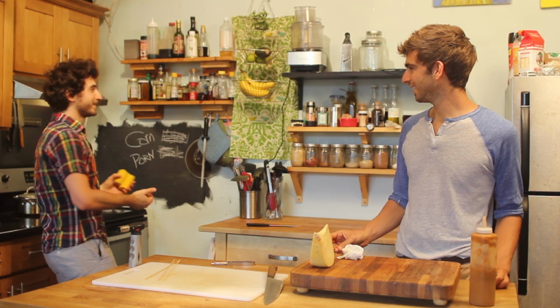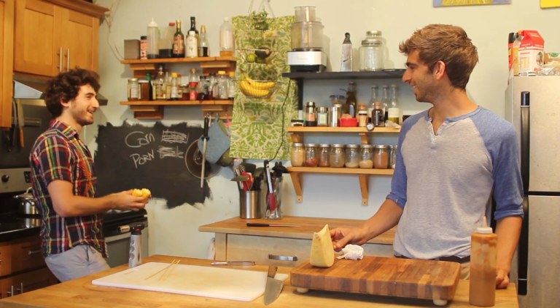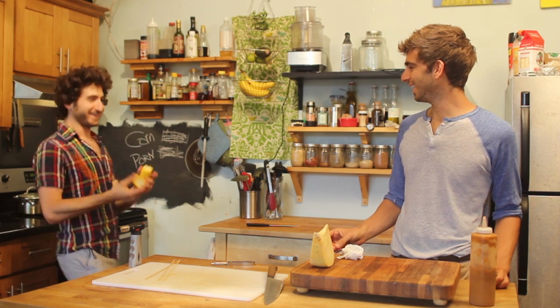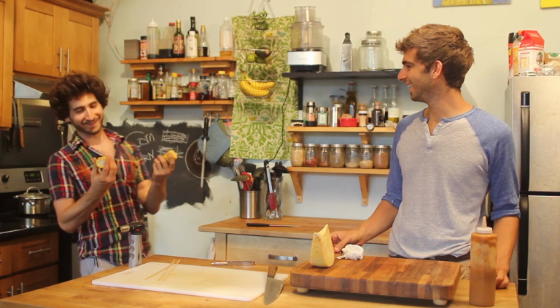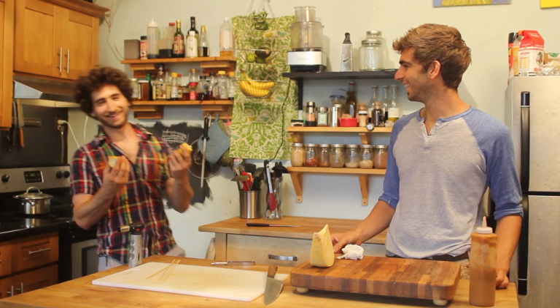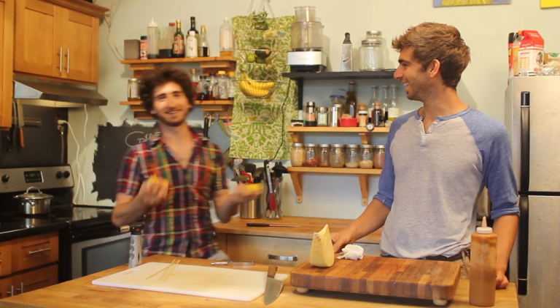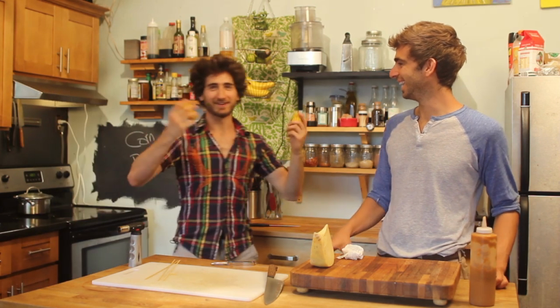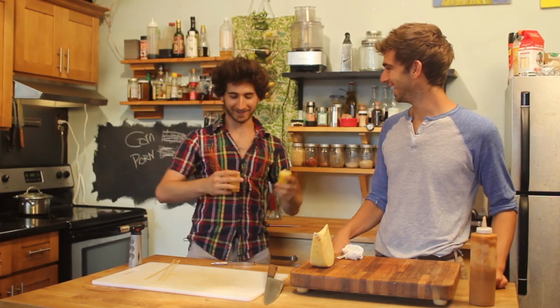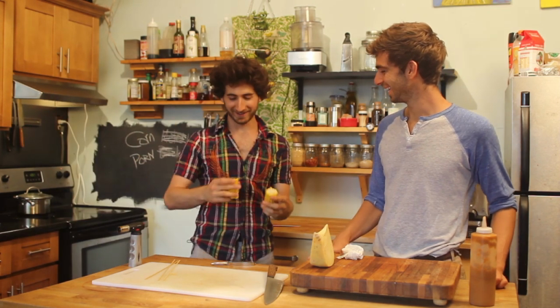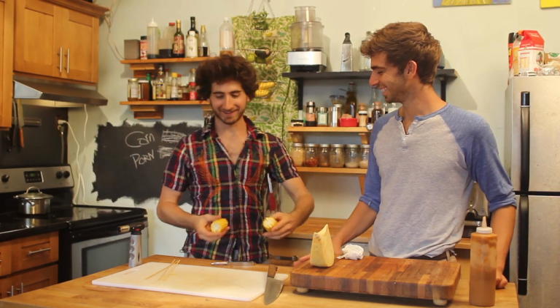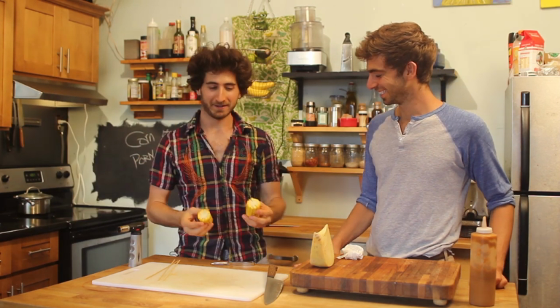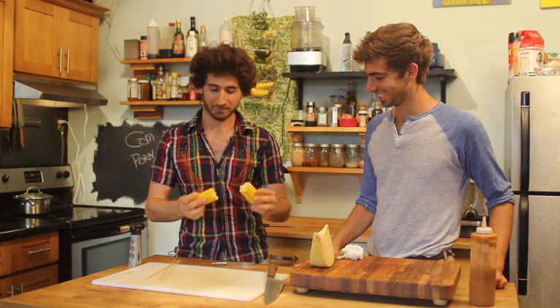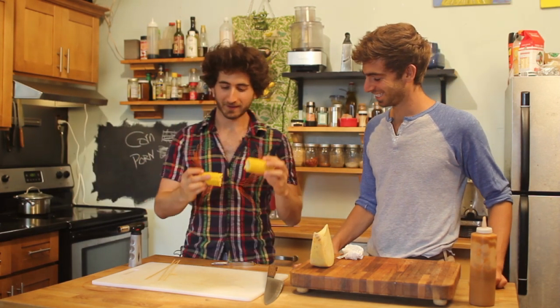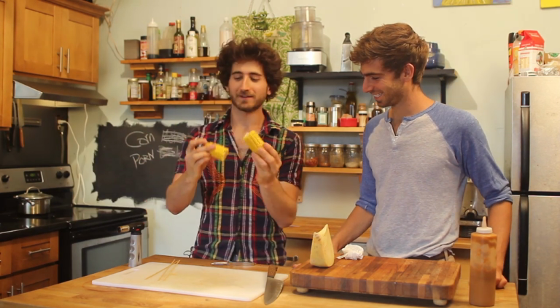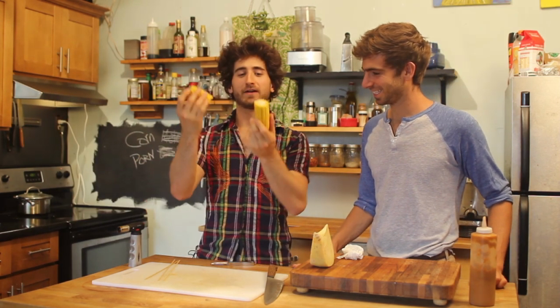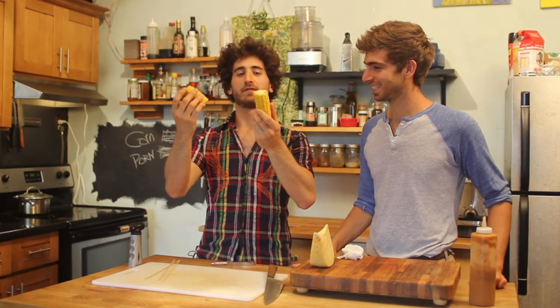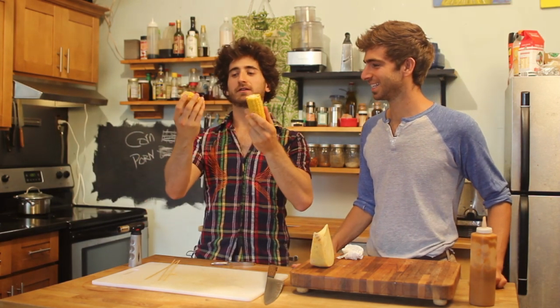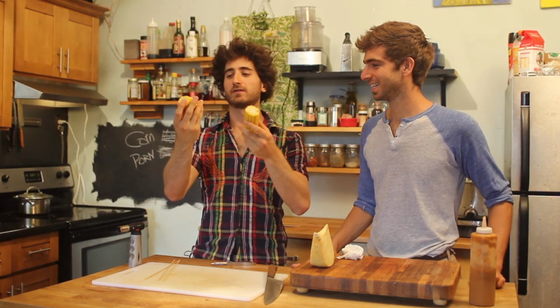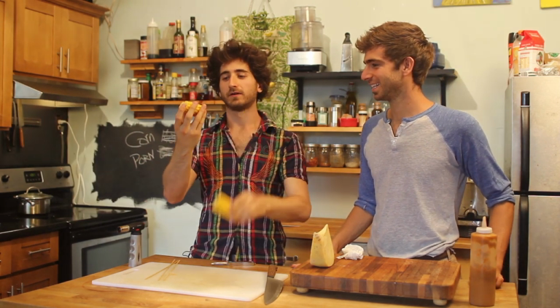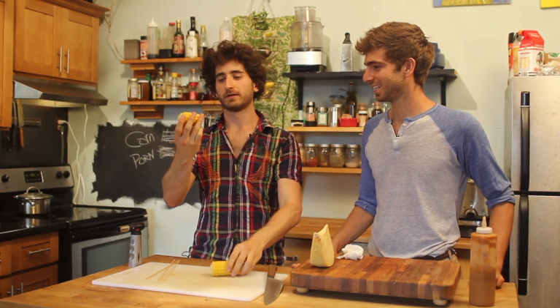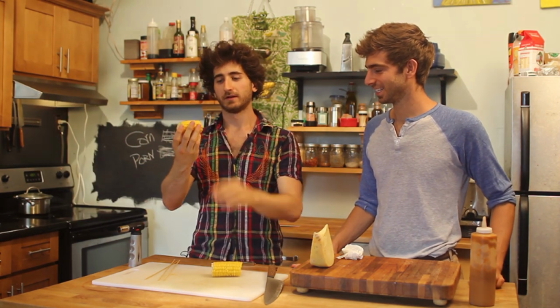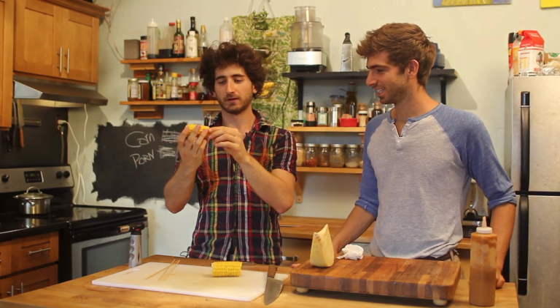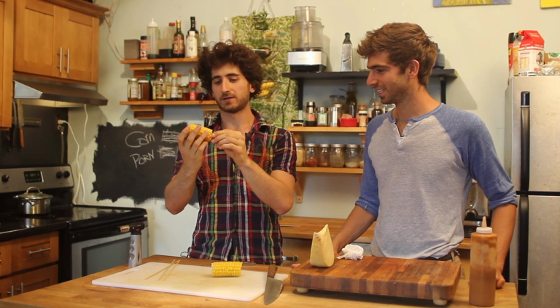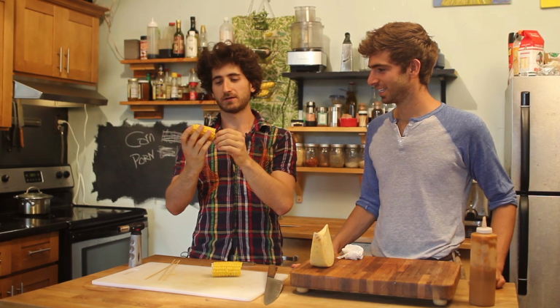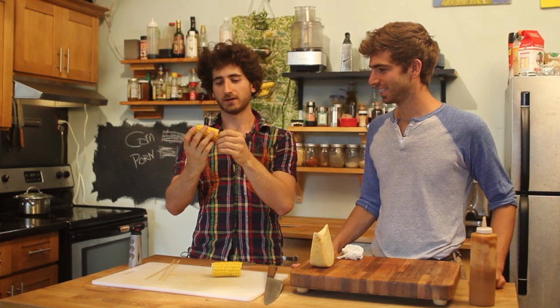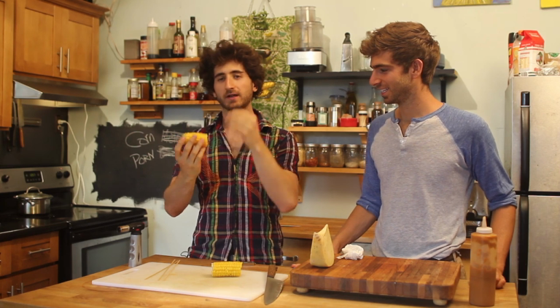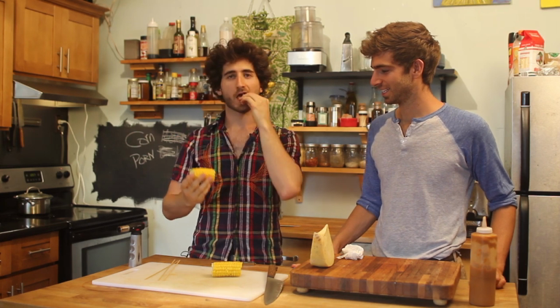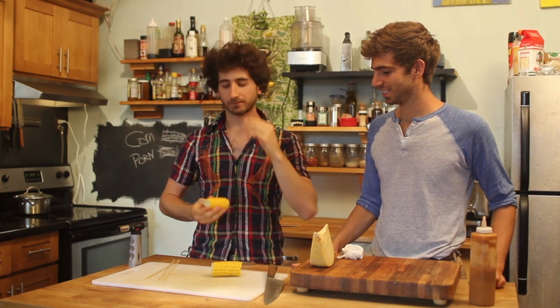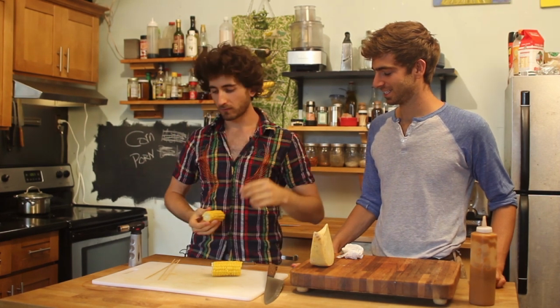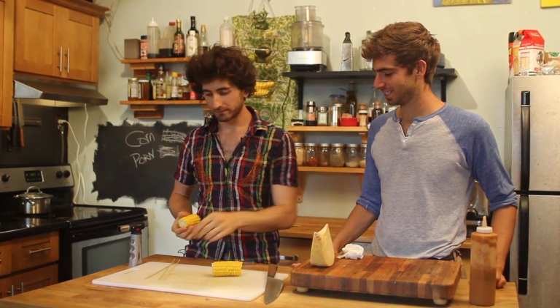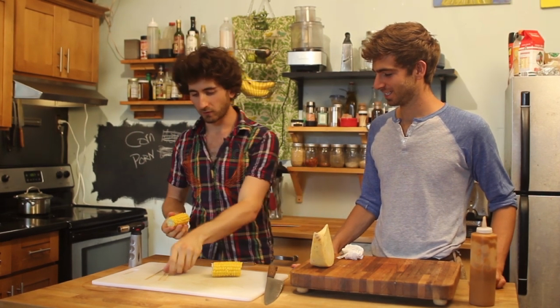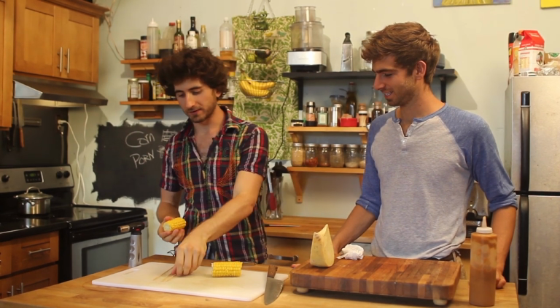Look, here it is — it's perfectly cooked. Now we have perfectly cooked corn. Delicious. You can eat it. Glorious.